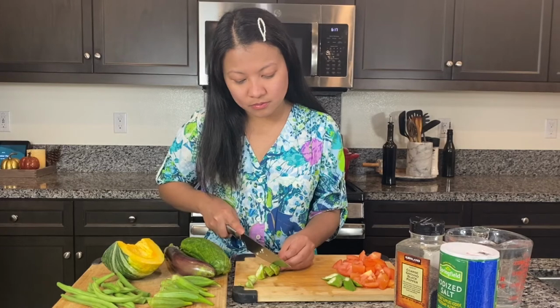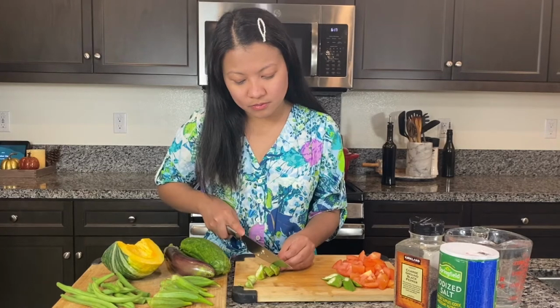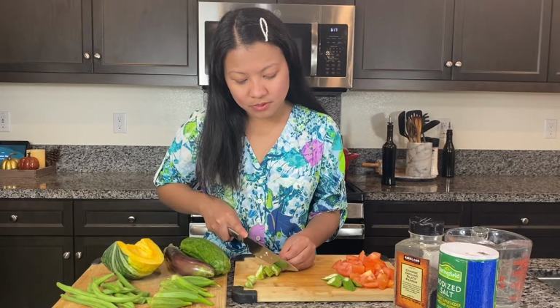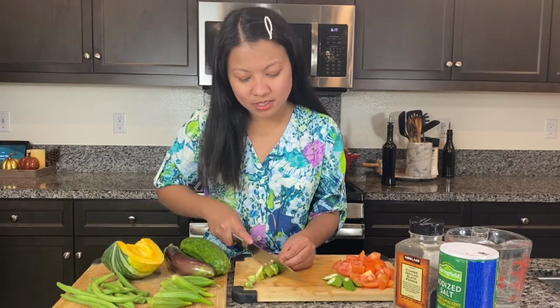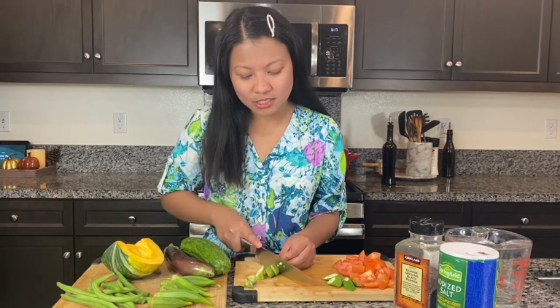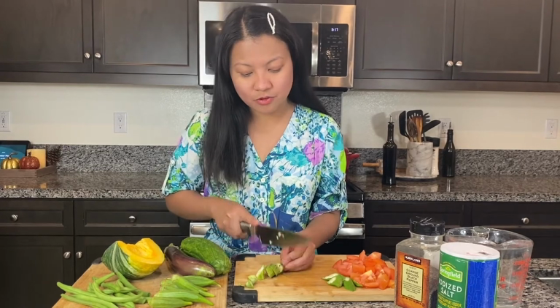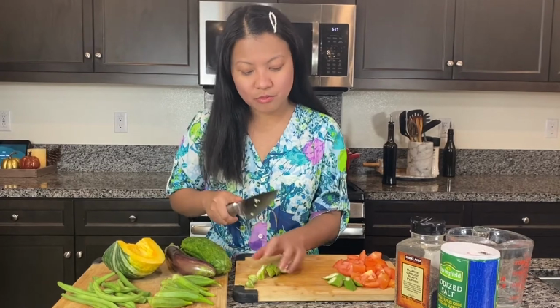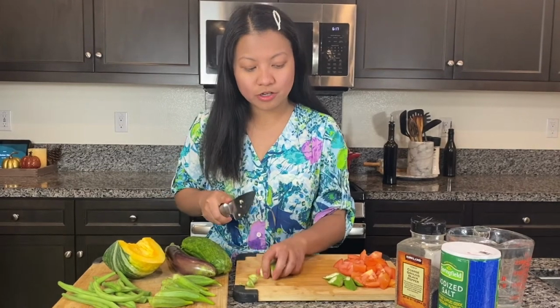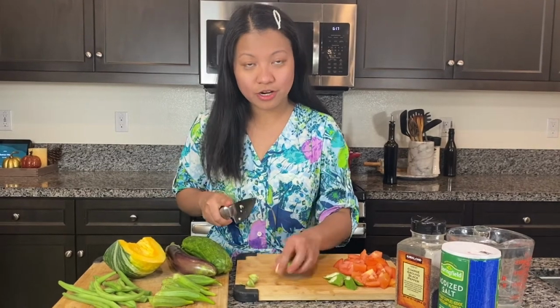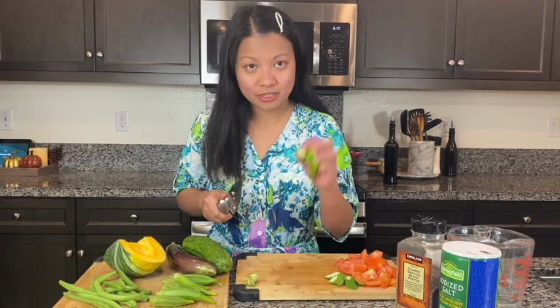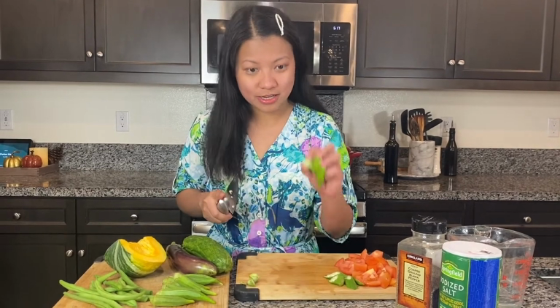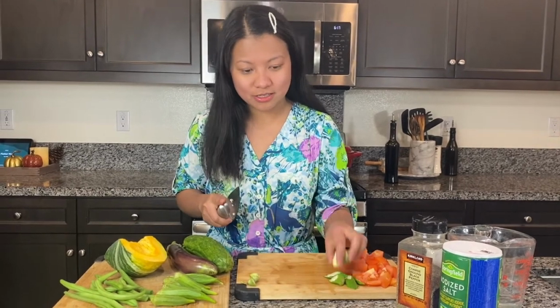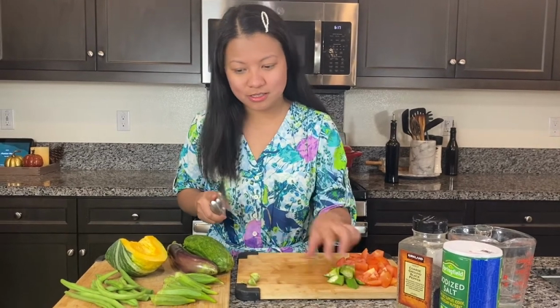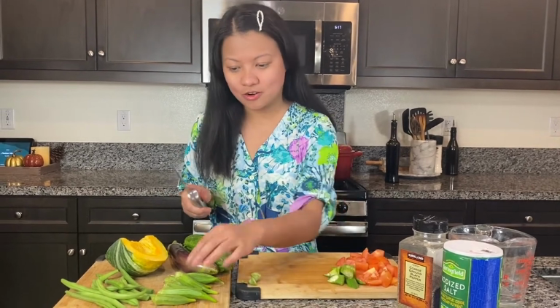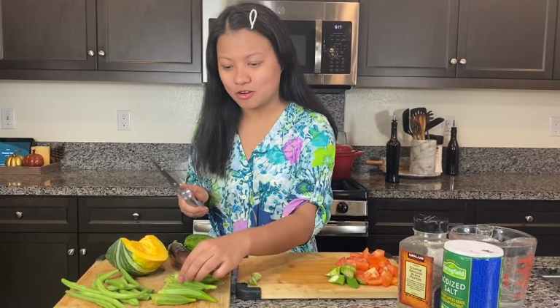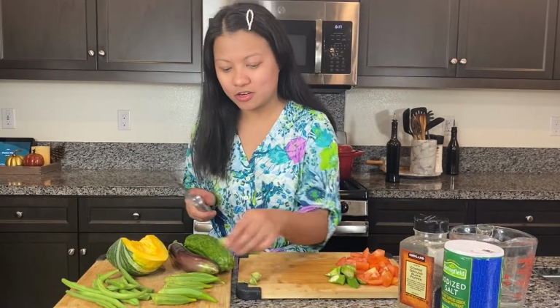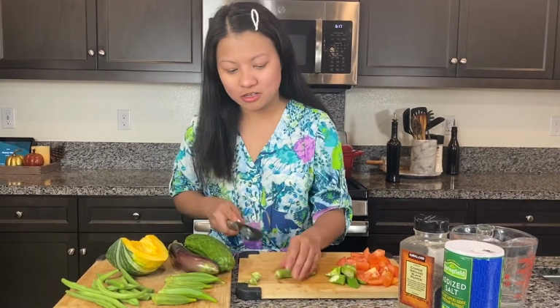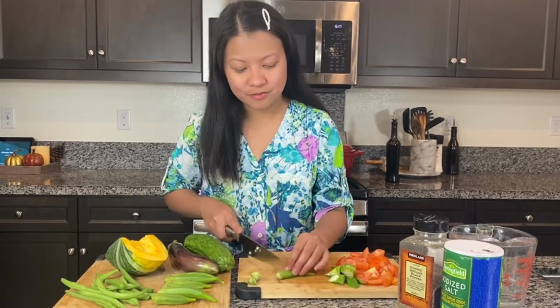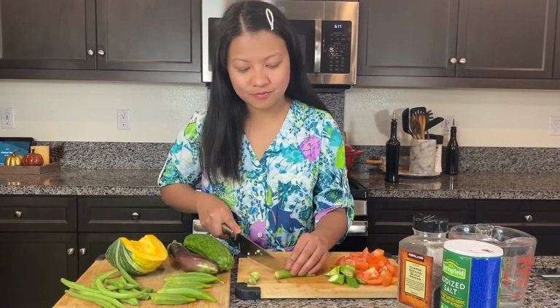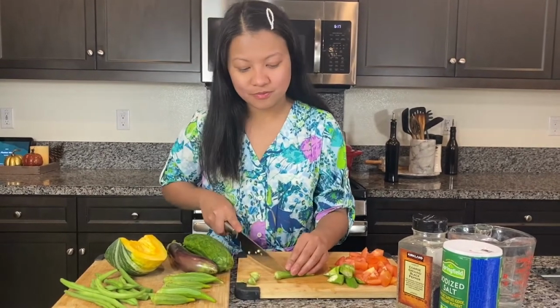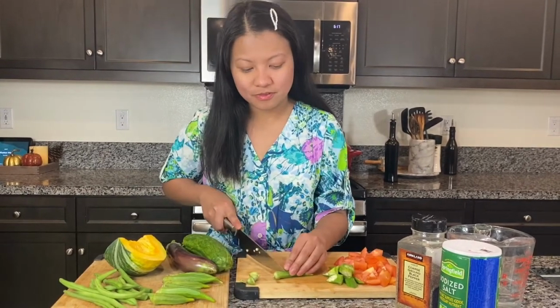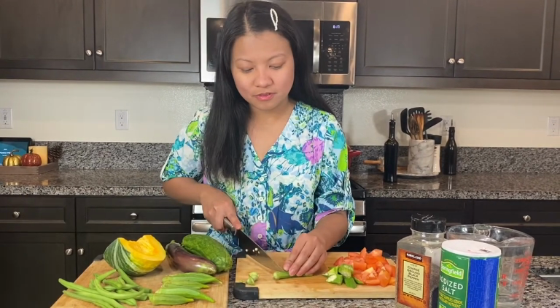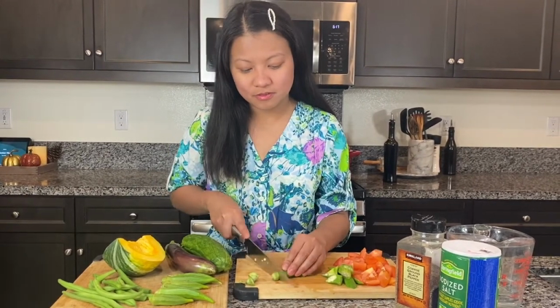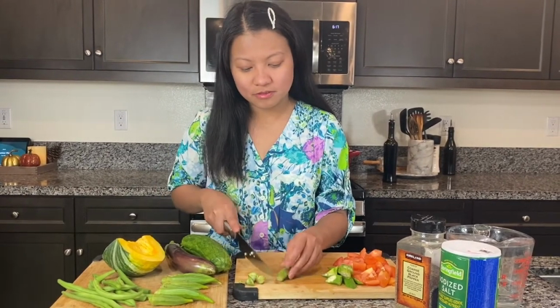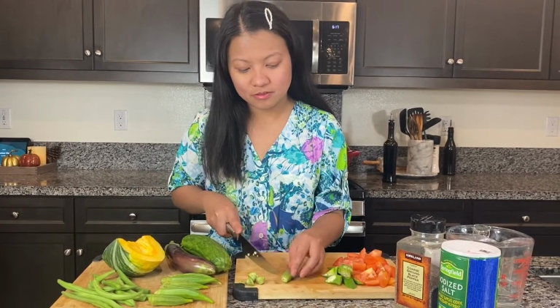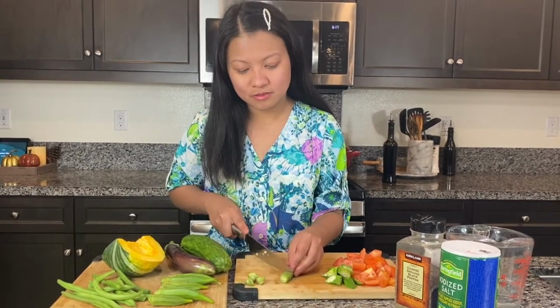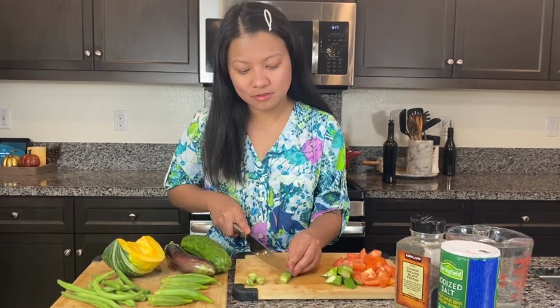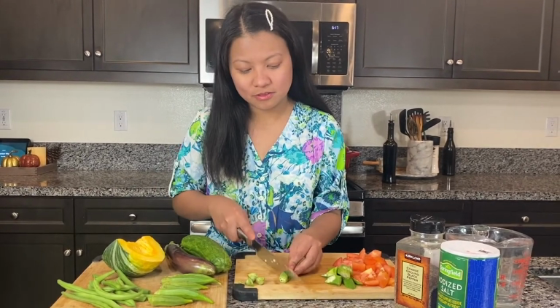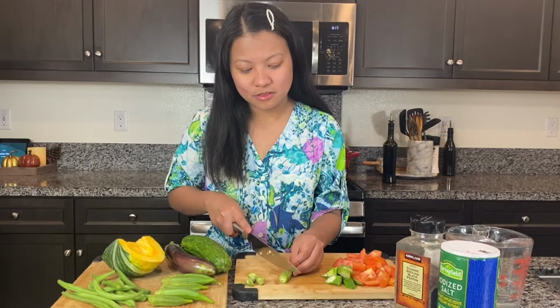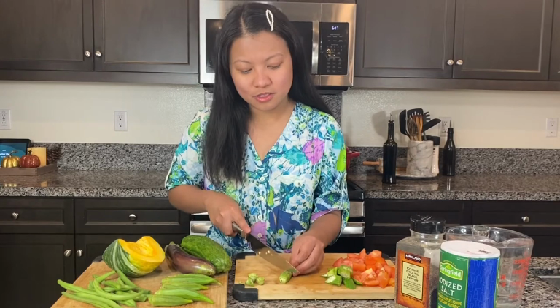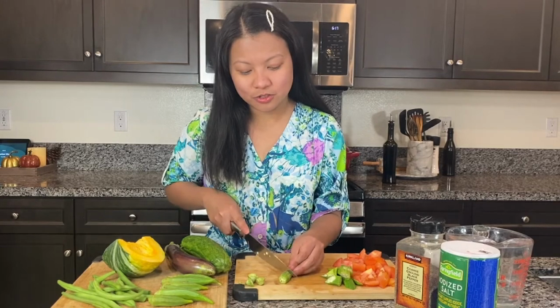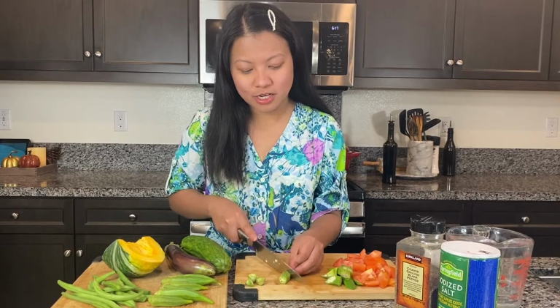This is from our garden, guys — our okra, it's organic.